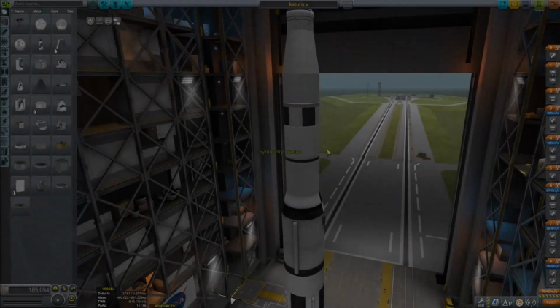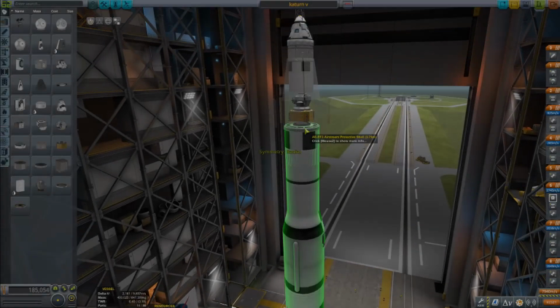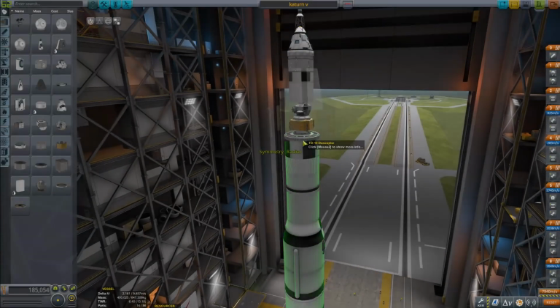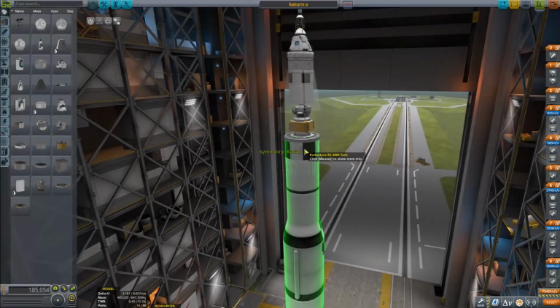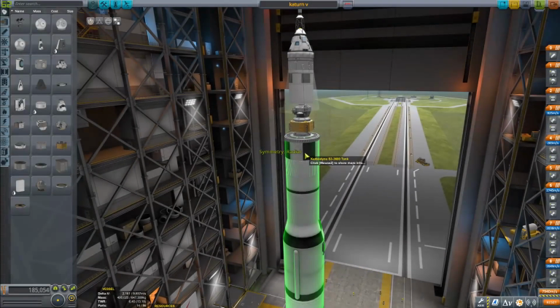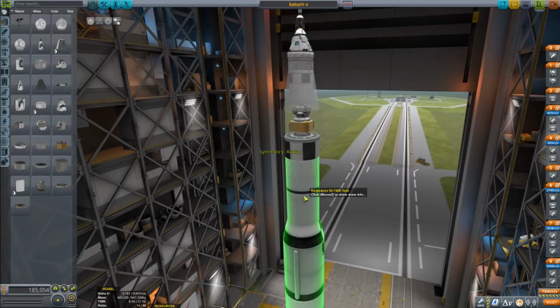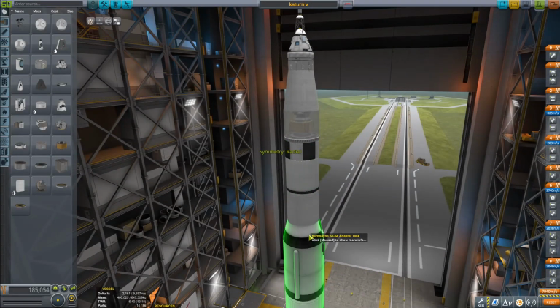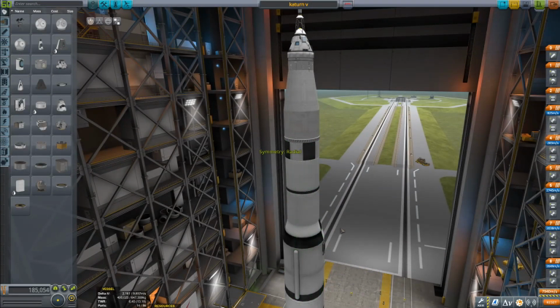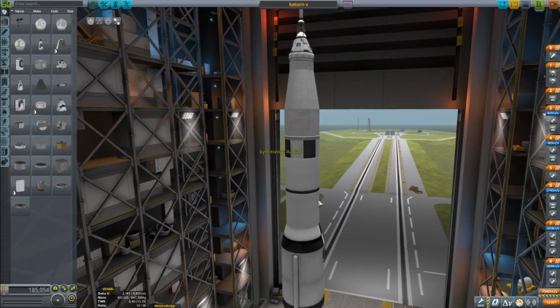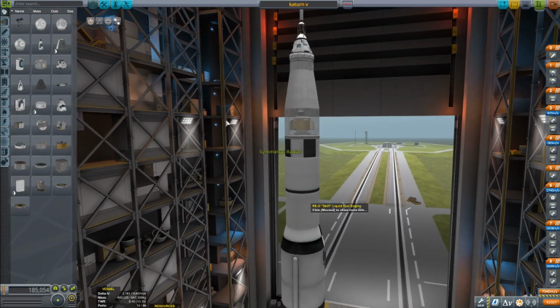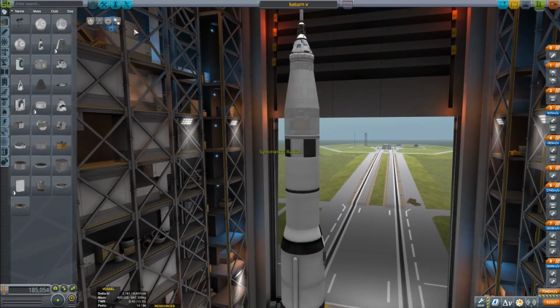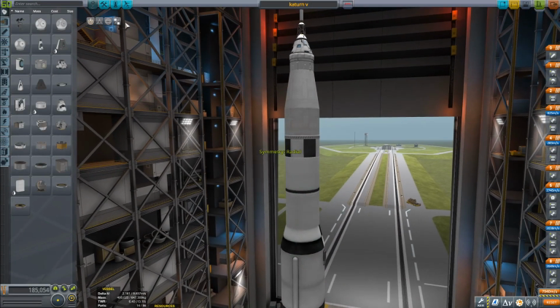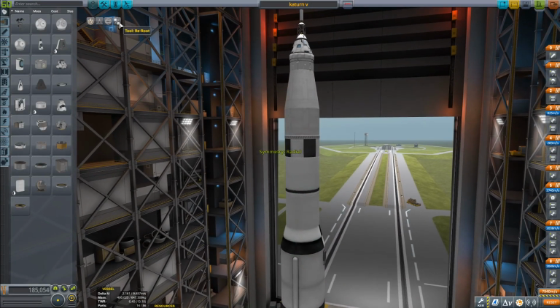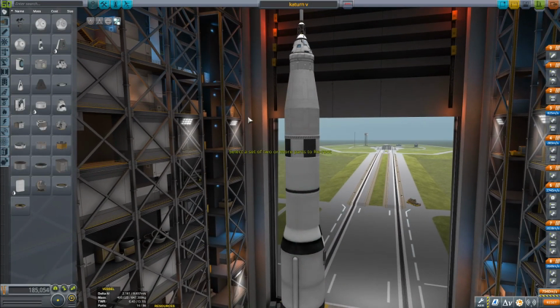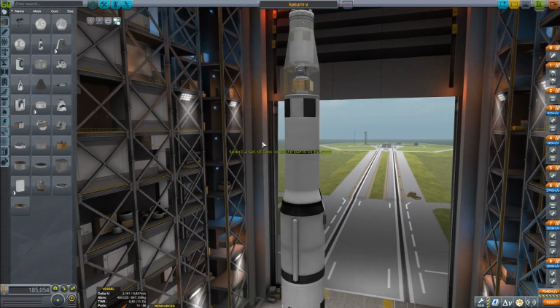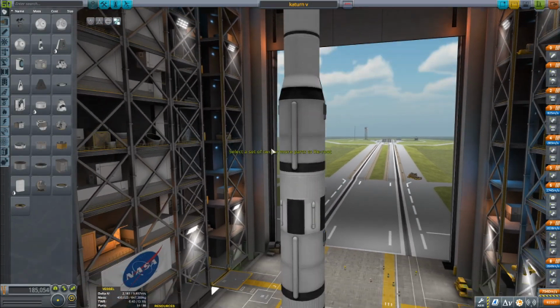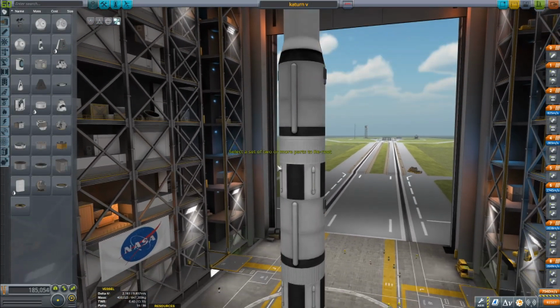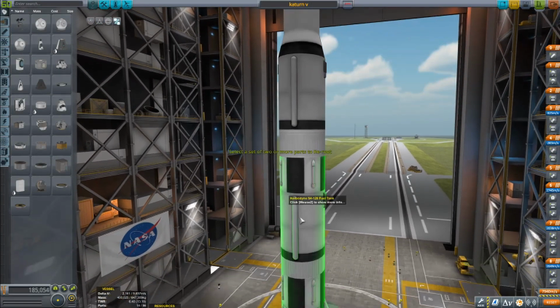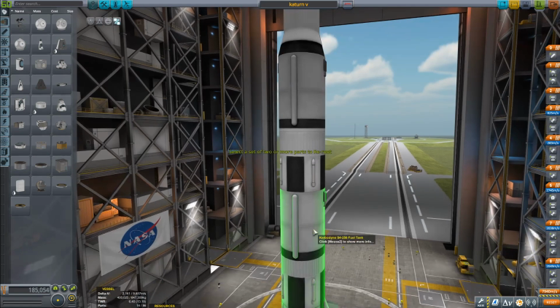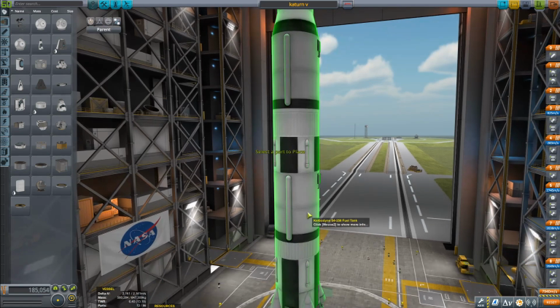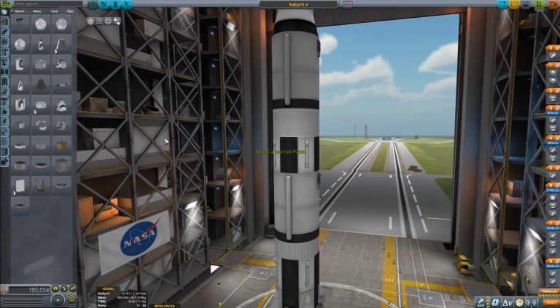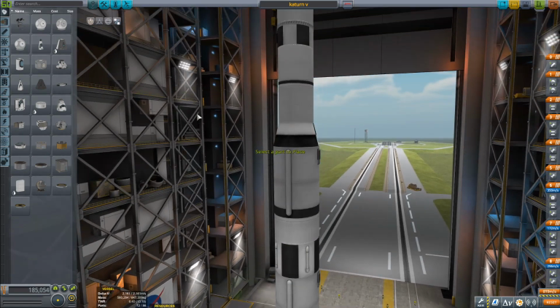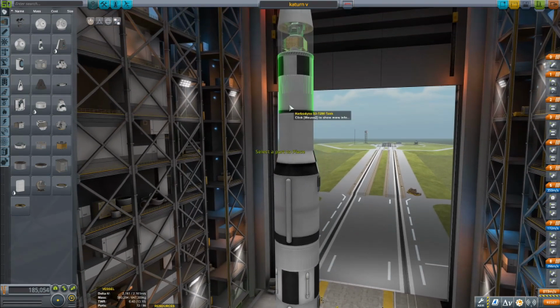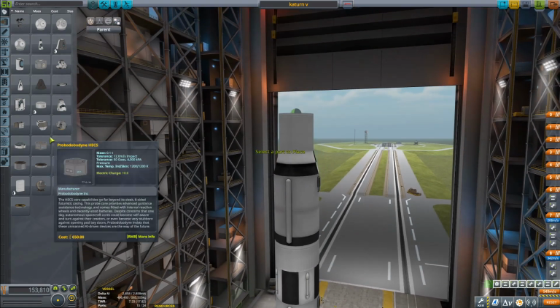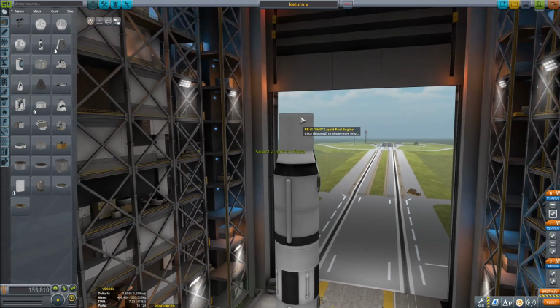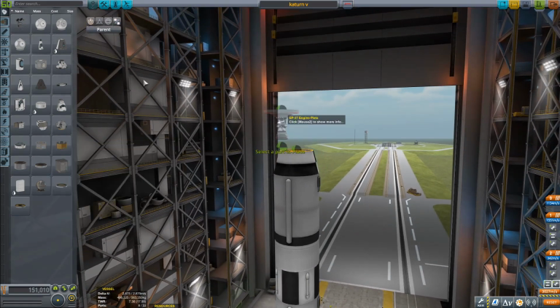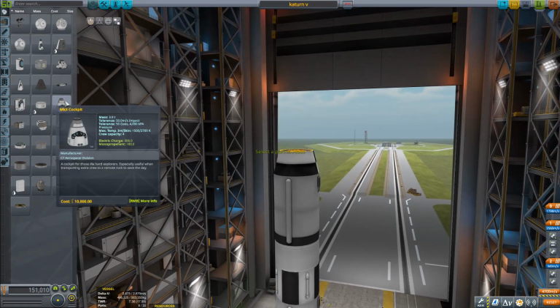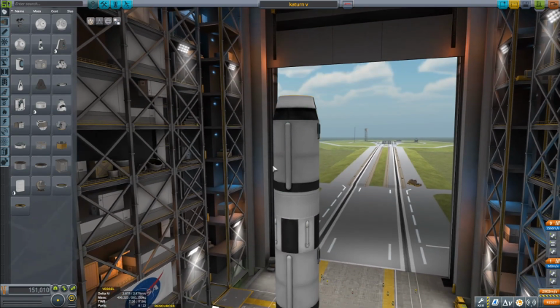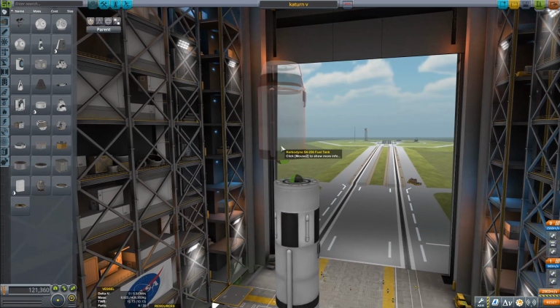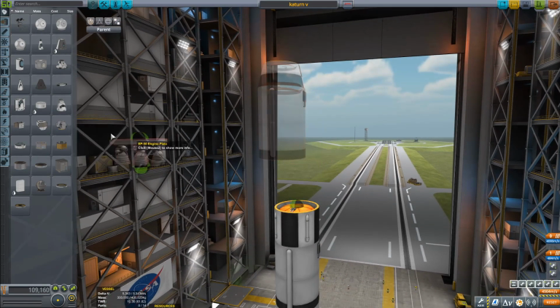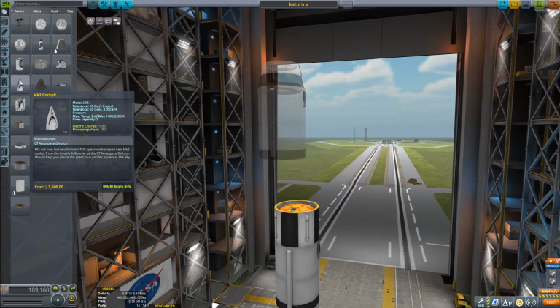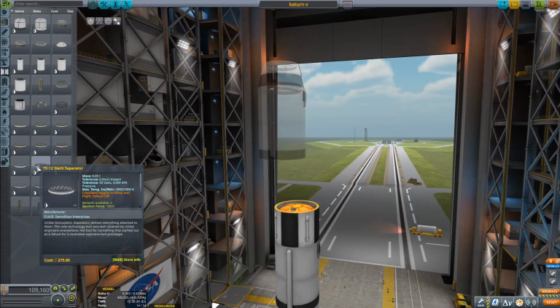Hello everybody, welcome back to another KSP video, and in today's KSP video we are going to be doing some weird stuff to a Saturn V.